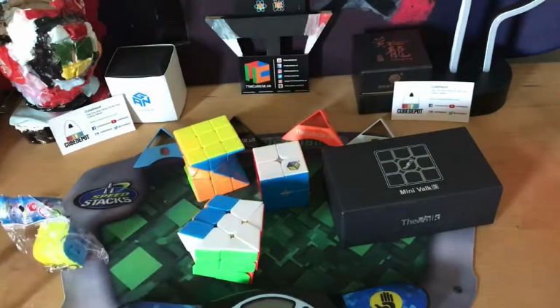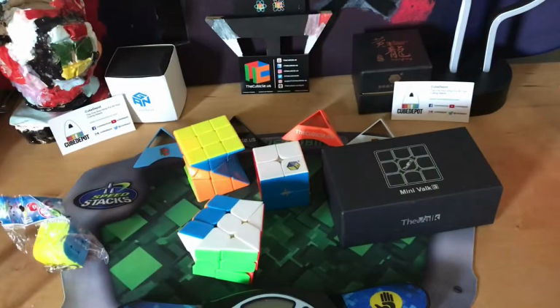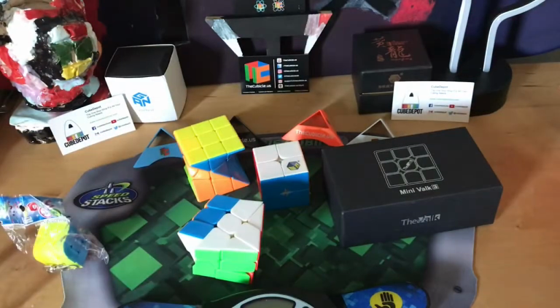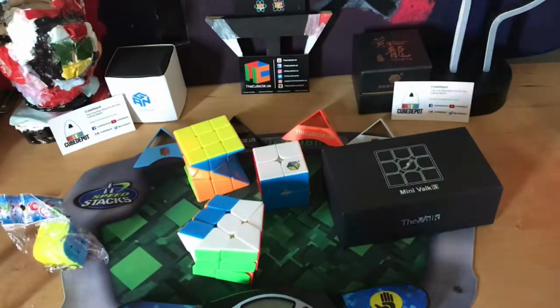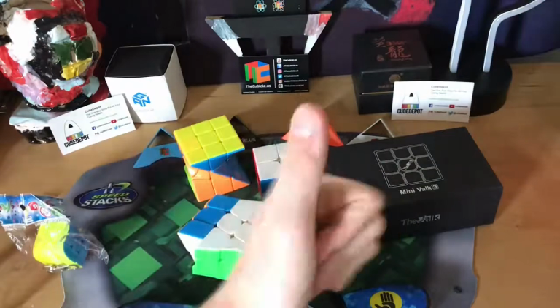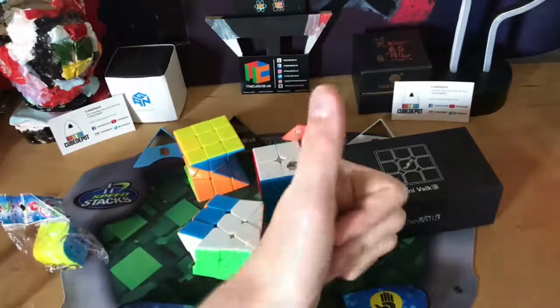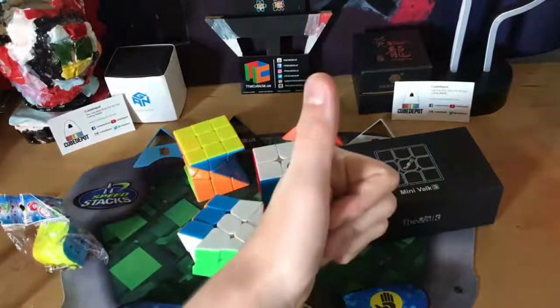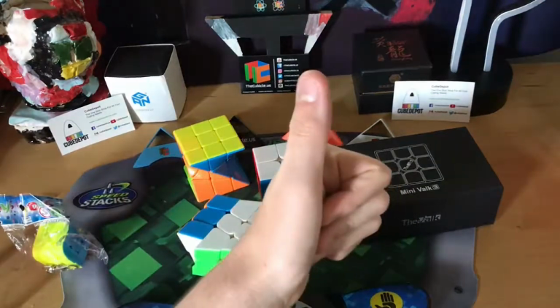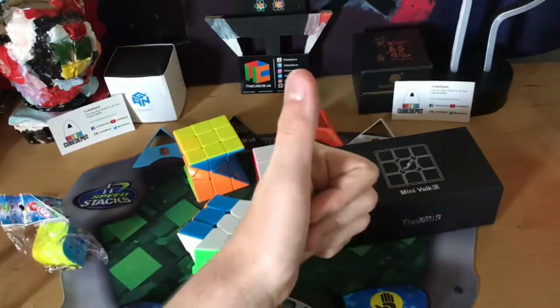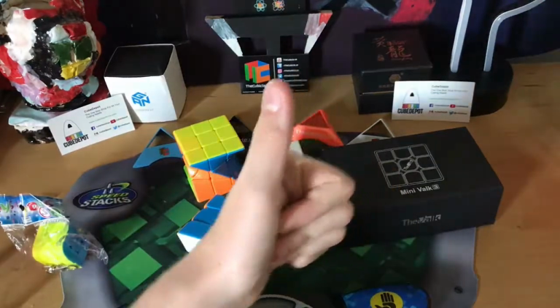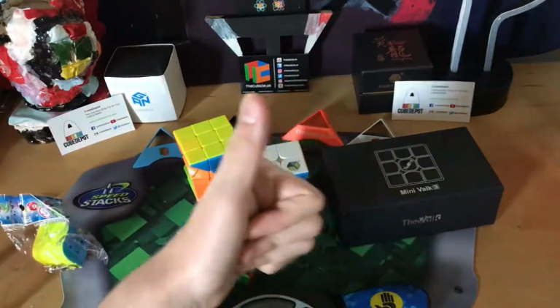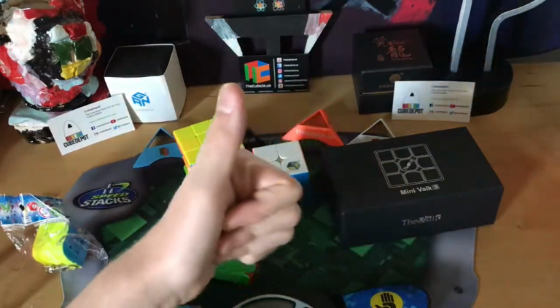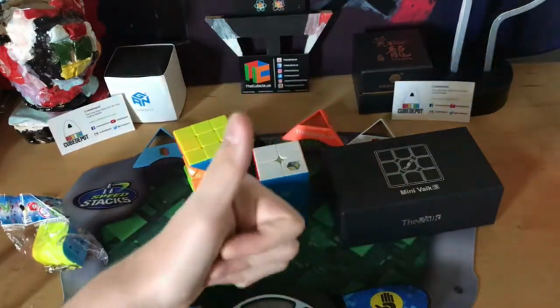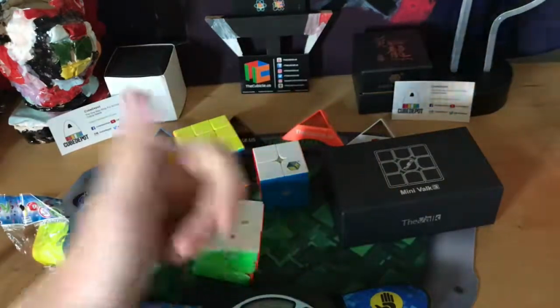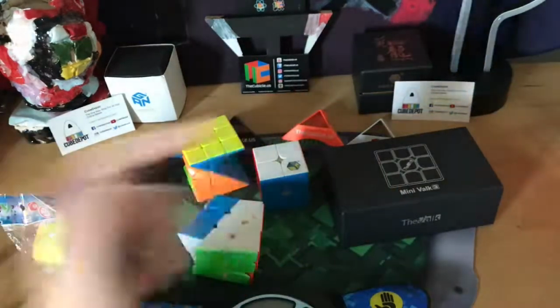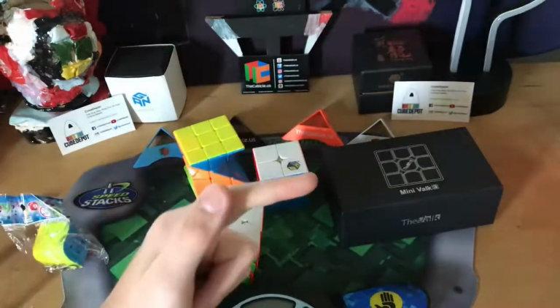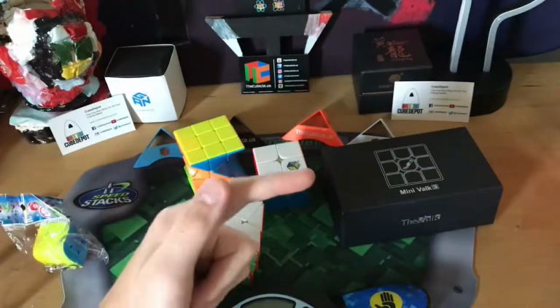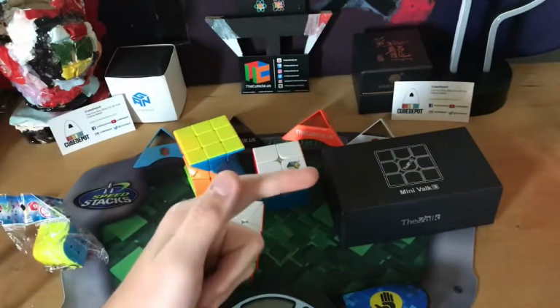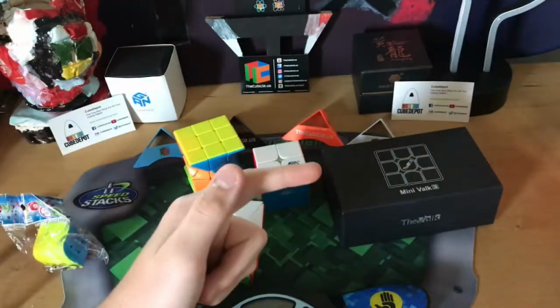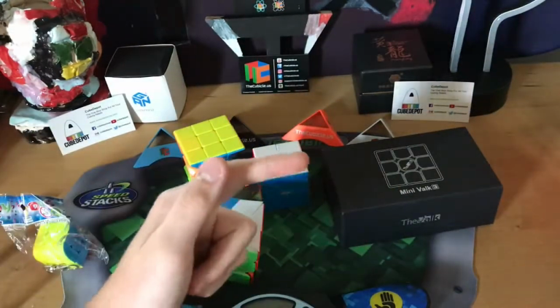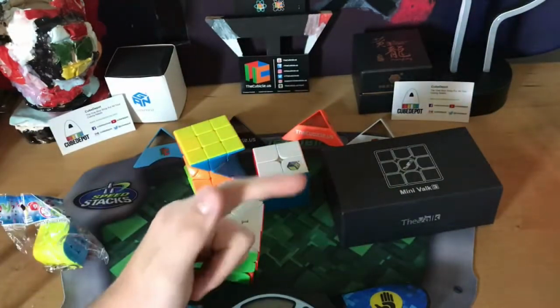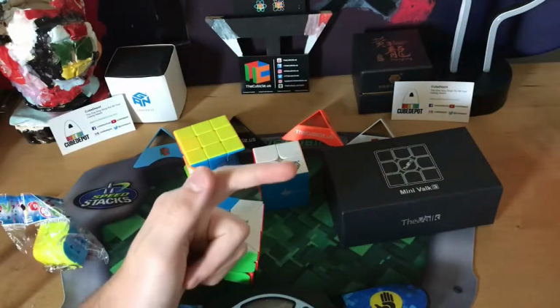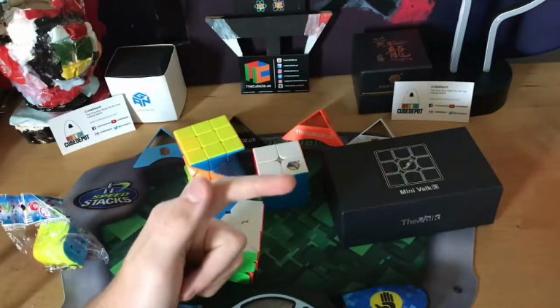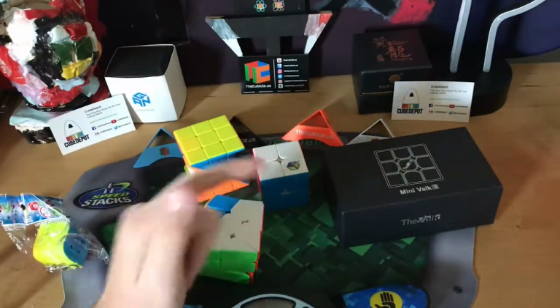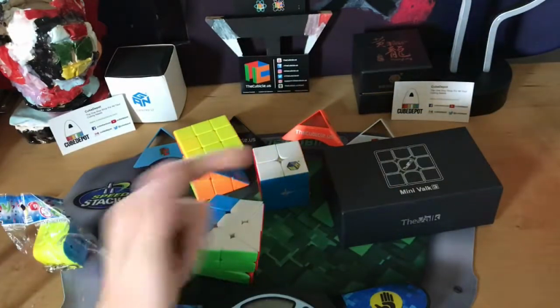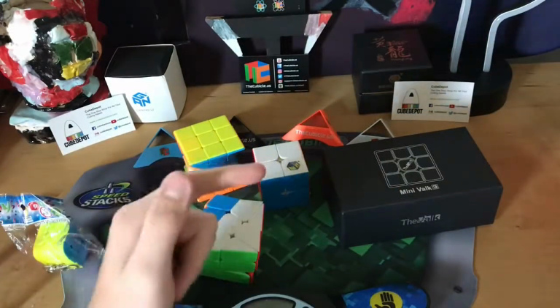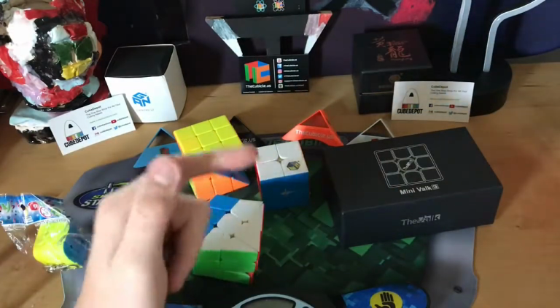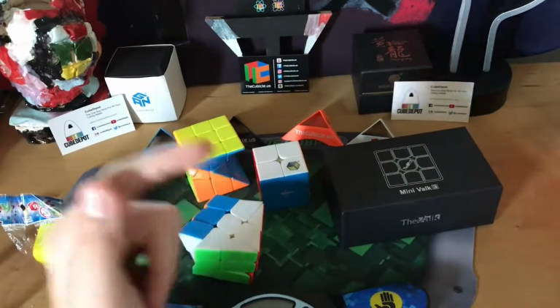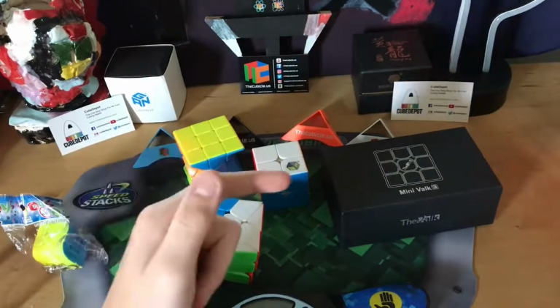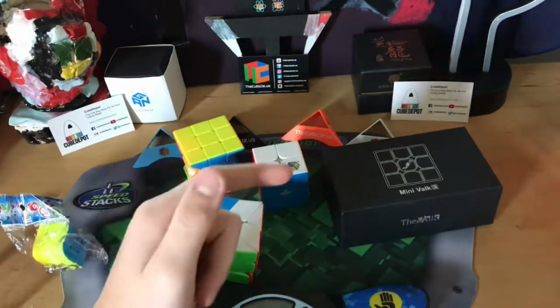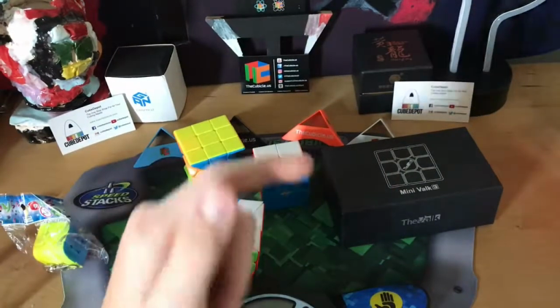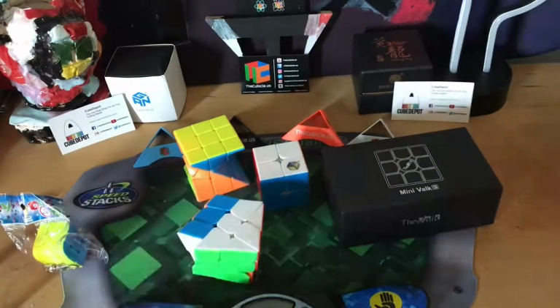Anyways guys, I hope you enjoyed this unboxing and first impressions. Make sure to like and subscribe, and I'll see you in the next video. Bye.